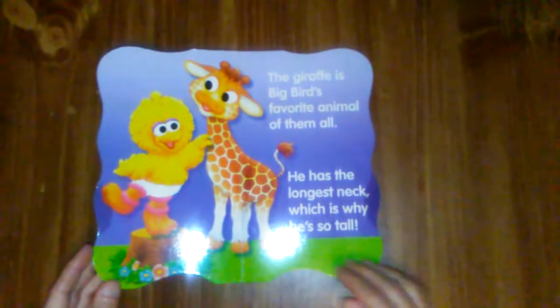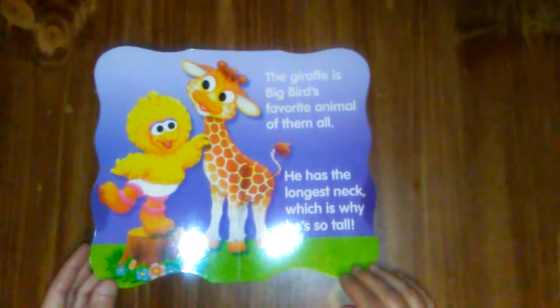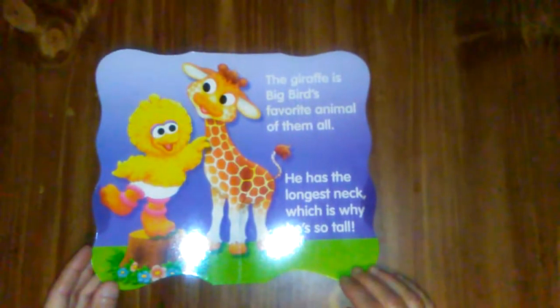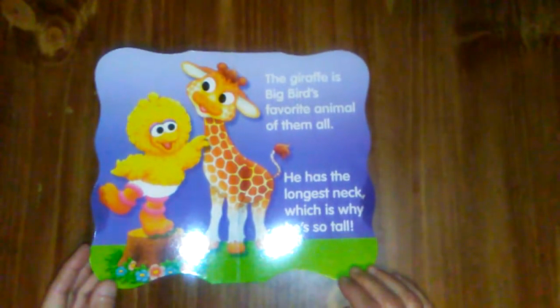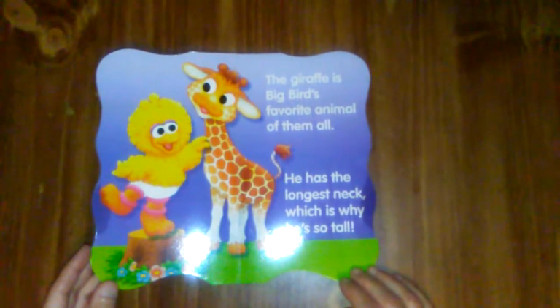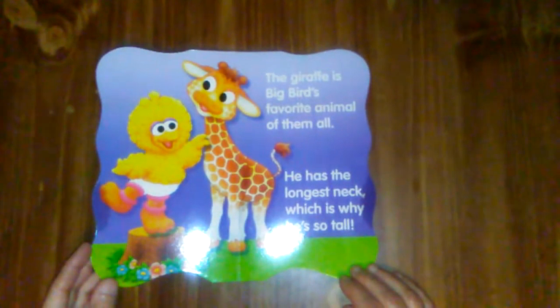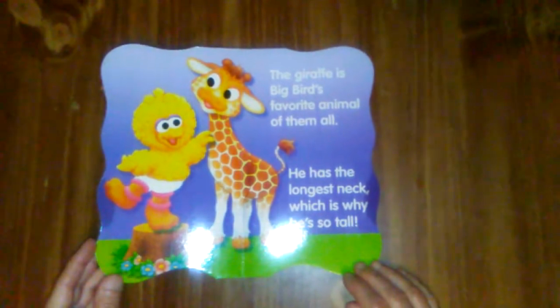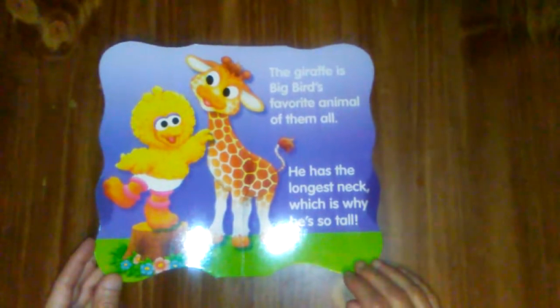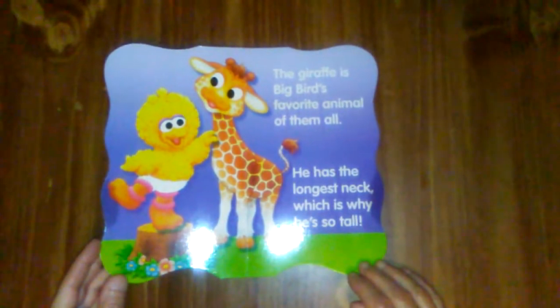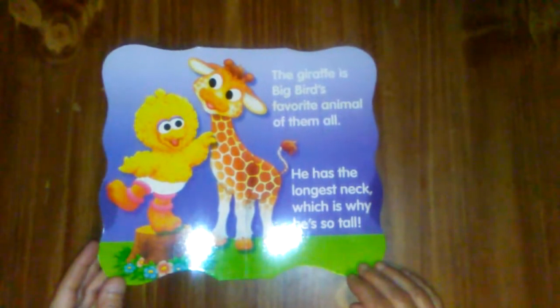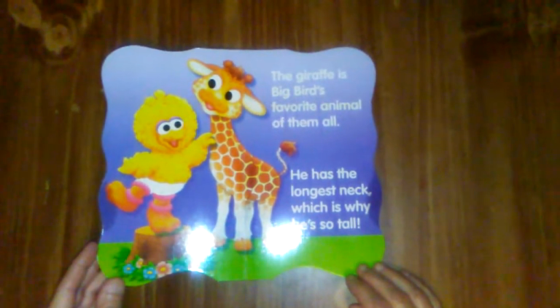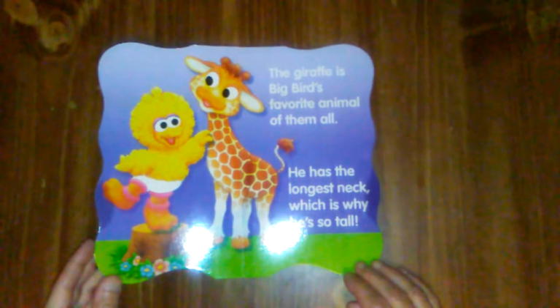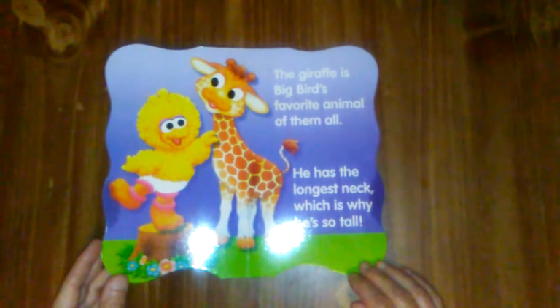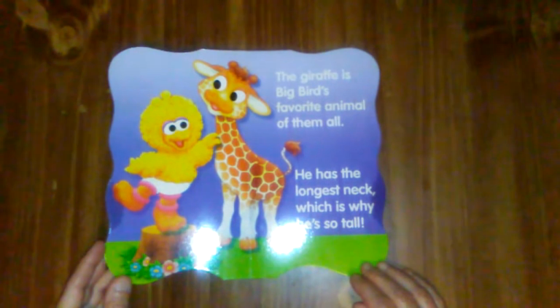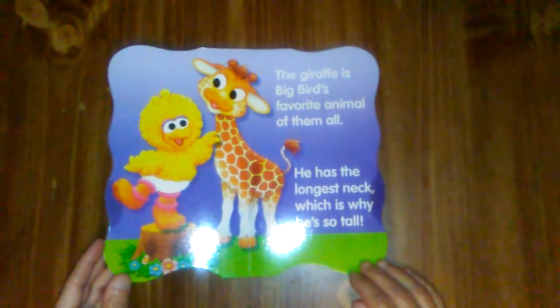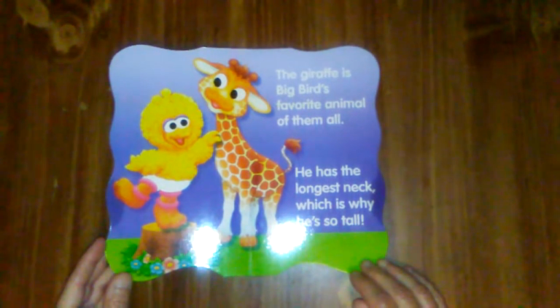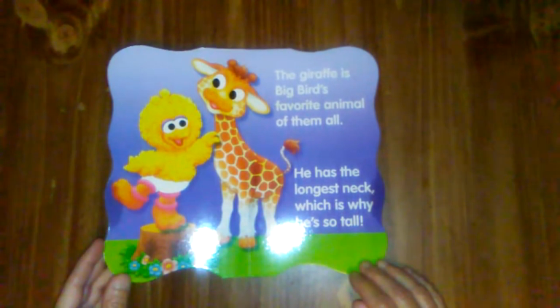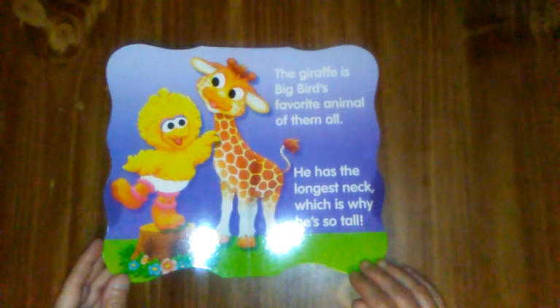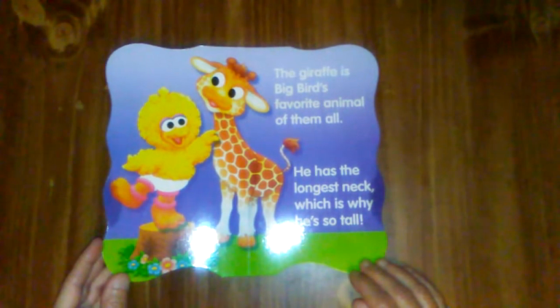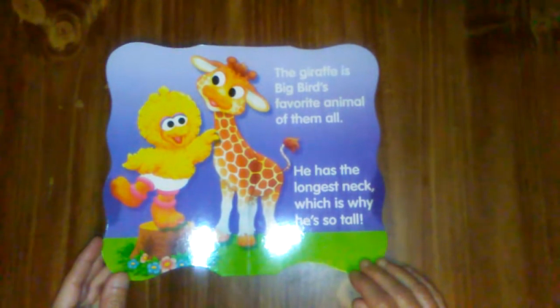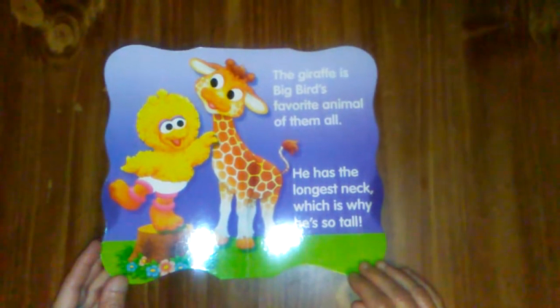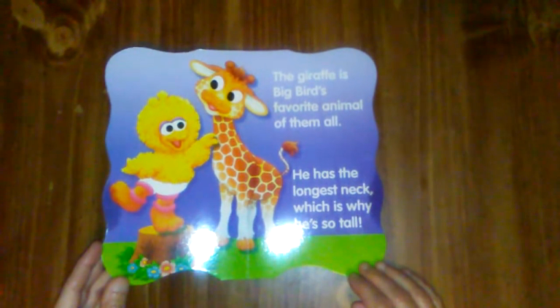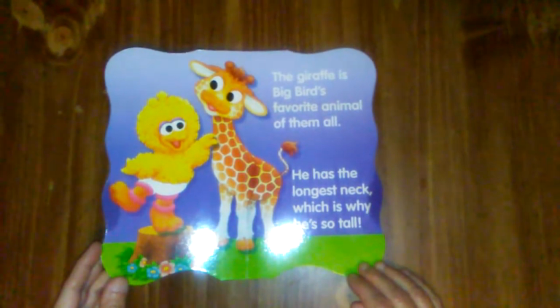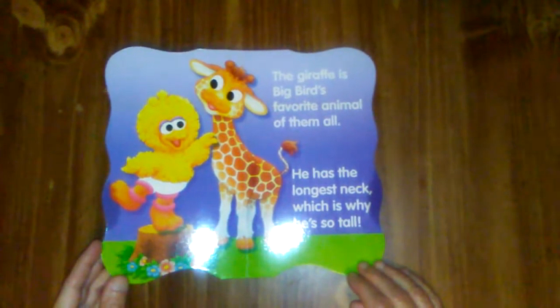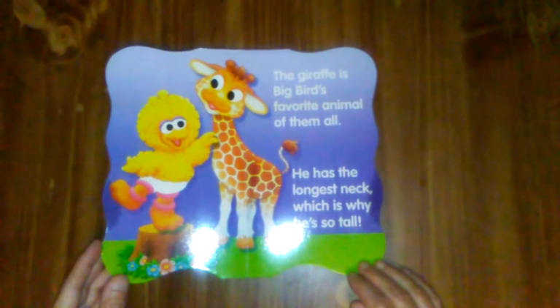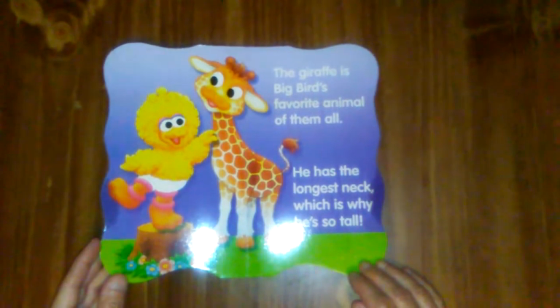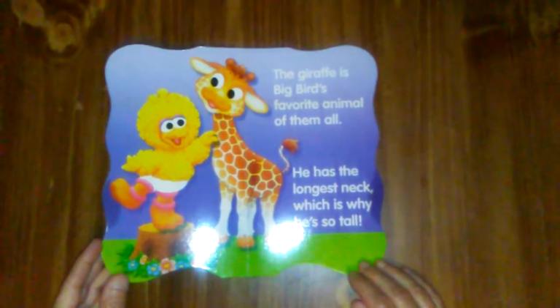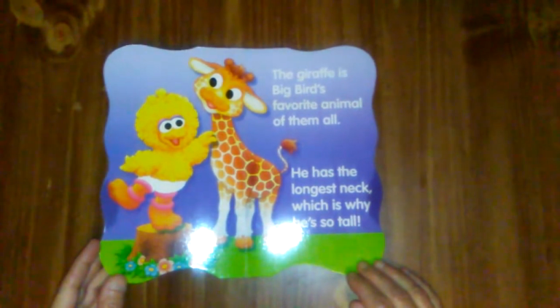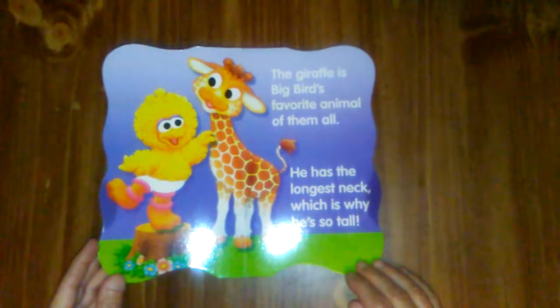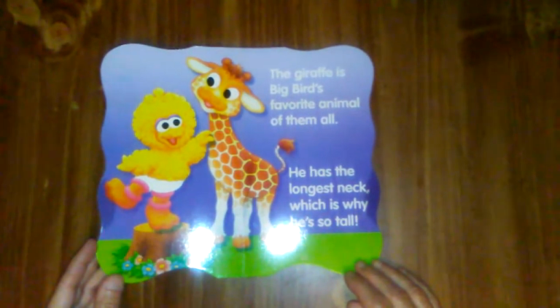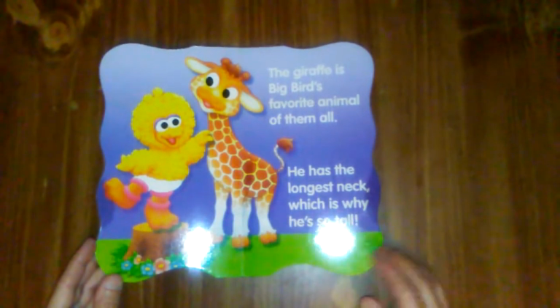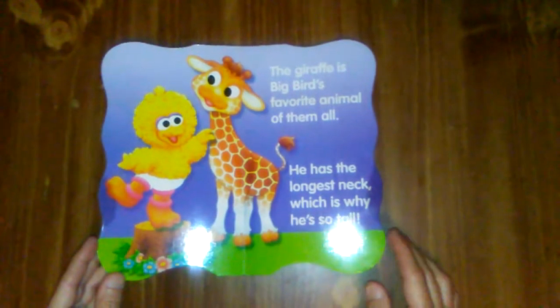The giraffe is Big Bird's favorite animal of them all. He has the longest neck, which is why he's so tall.